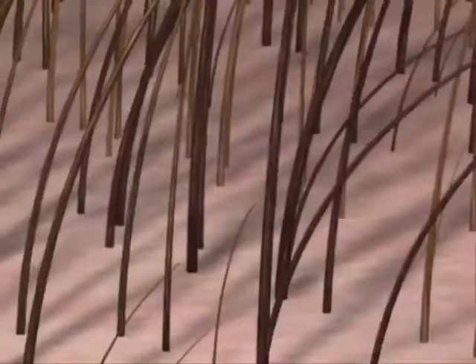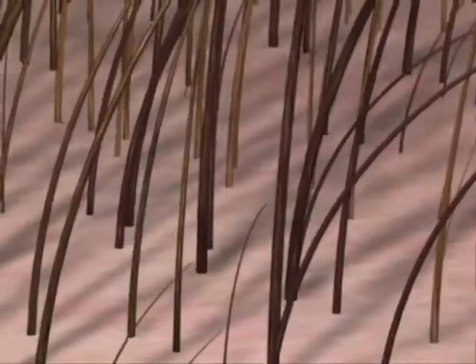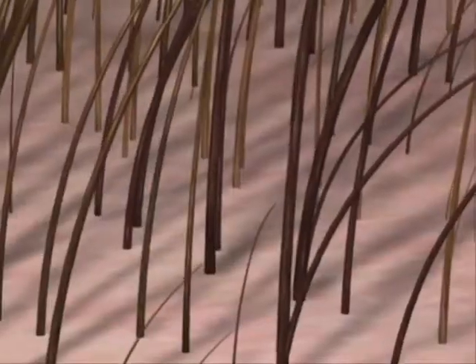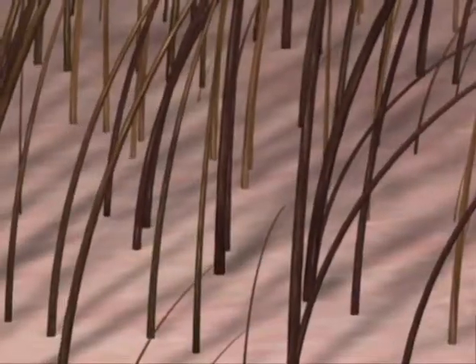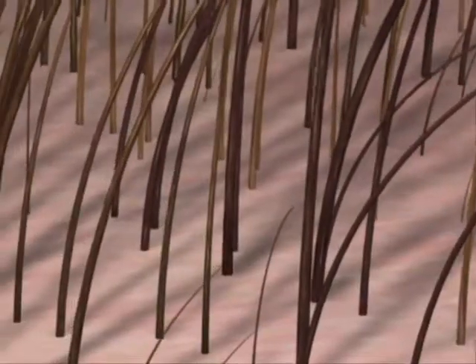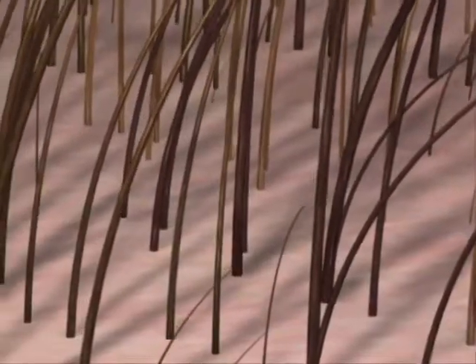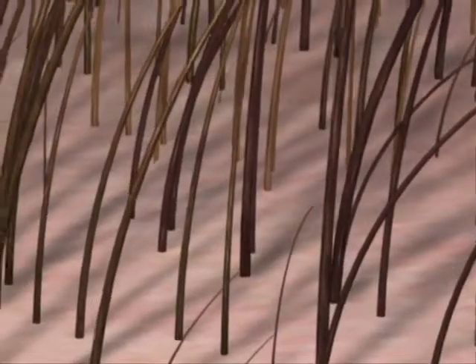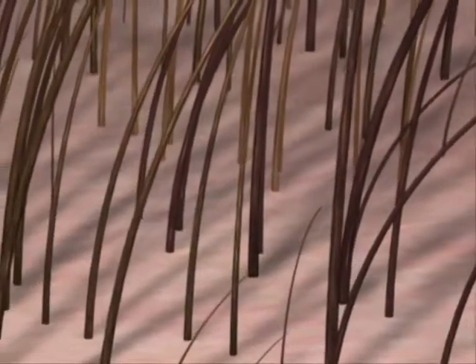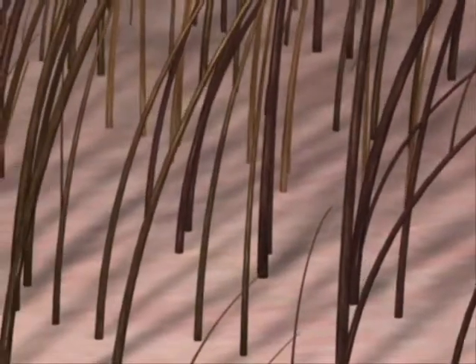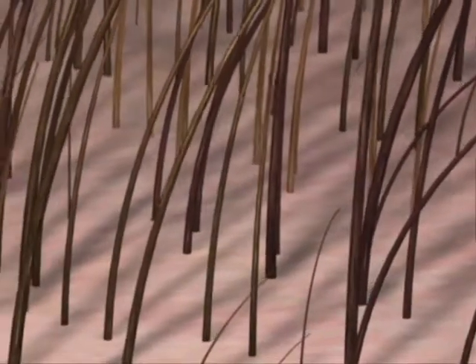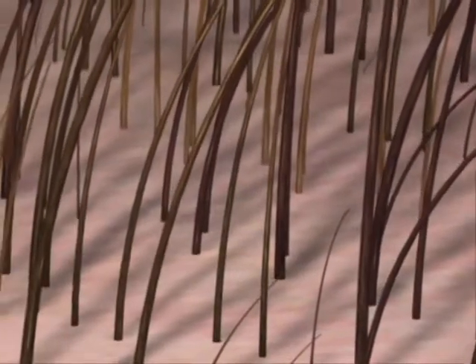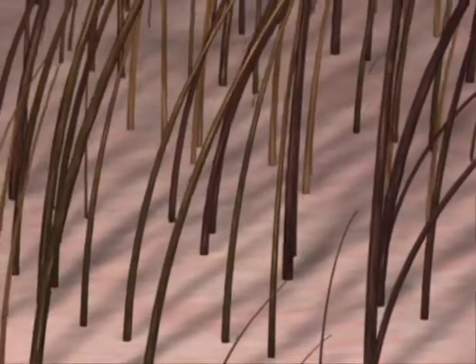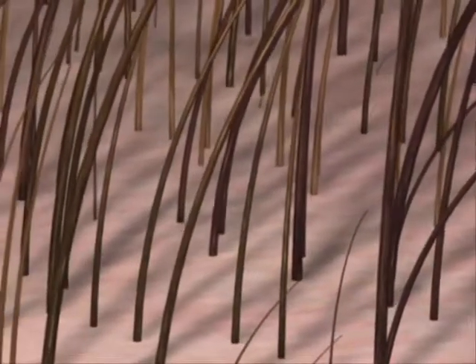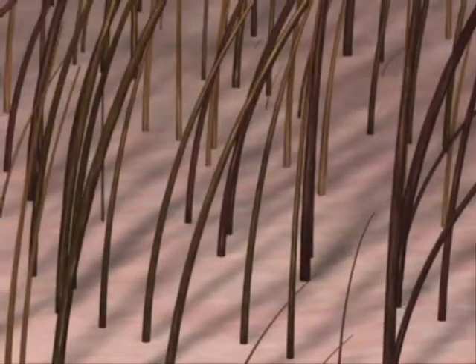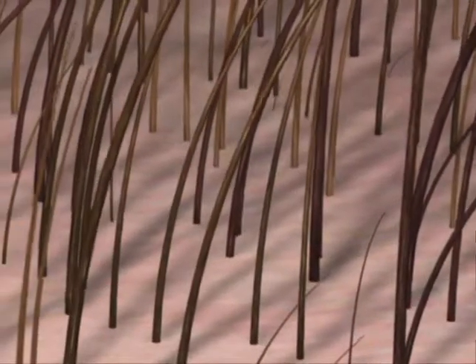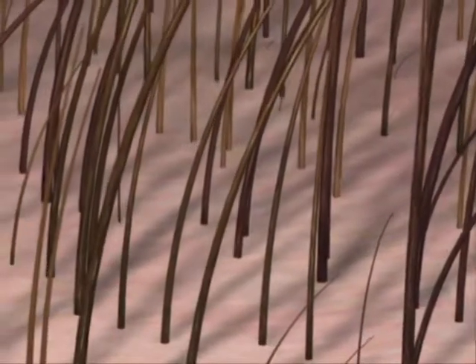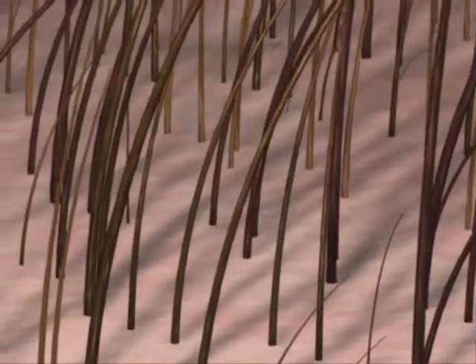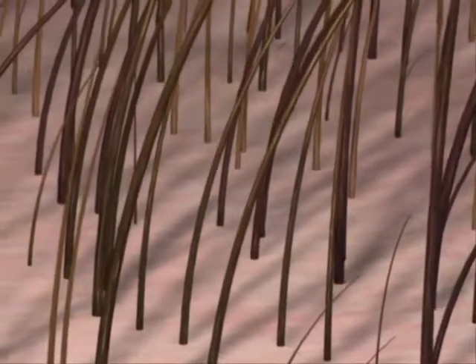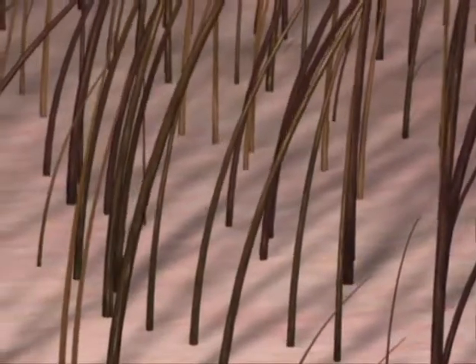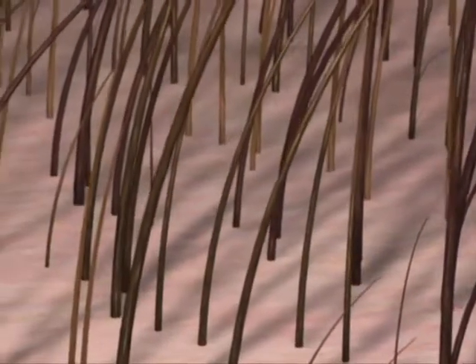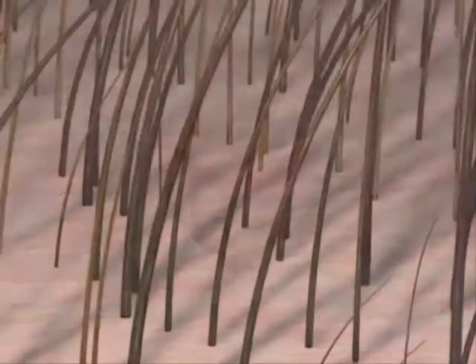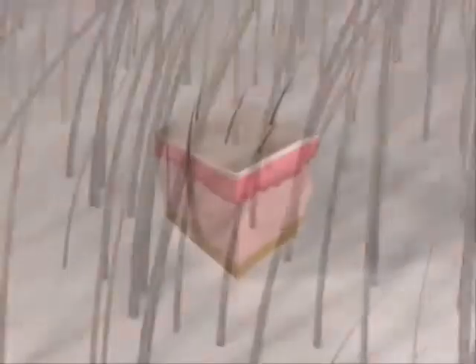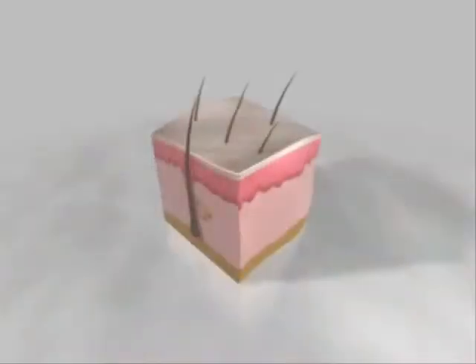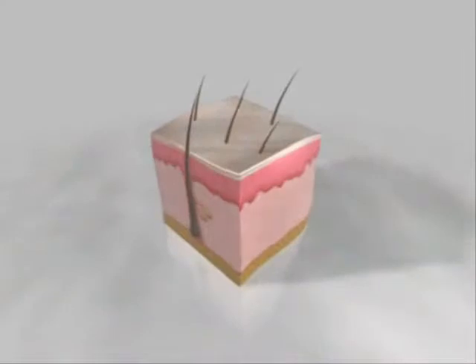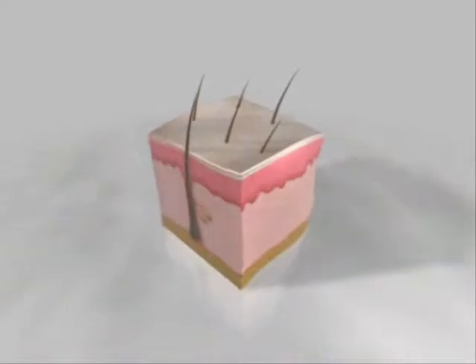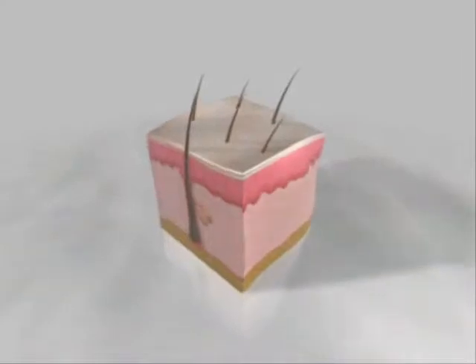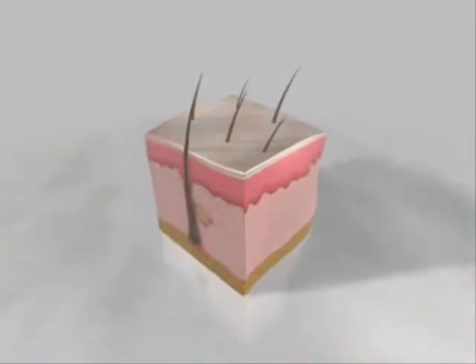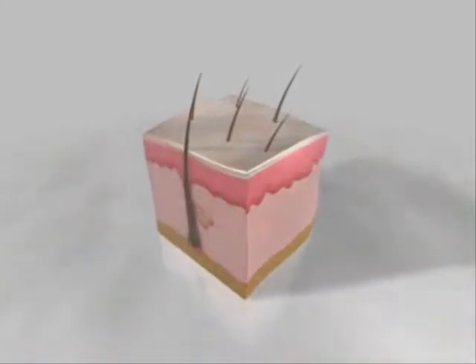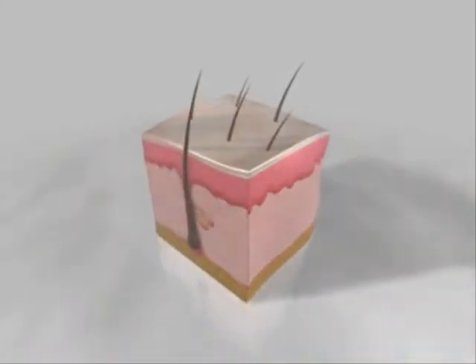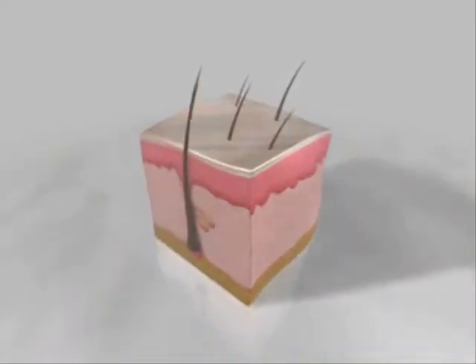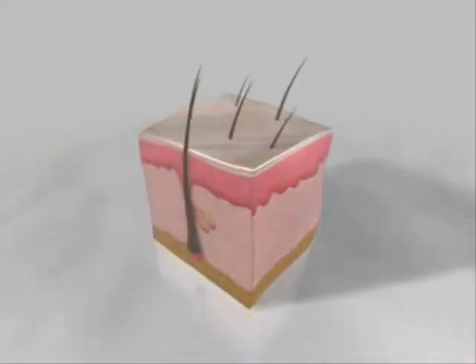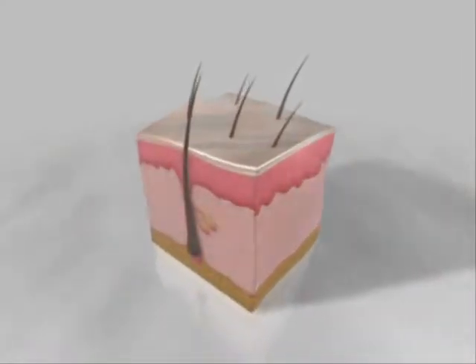This is a normal scalp. The hairs are thick and long, giving the appearance of a full and dense head of hair.